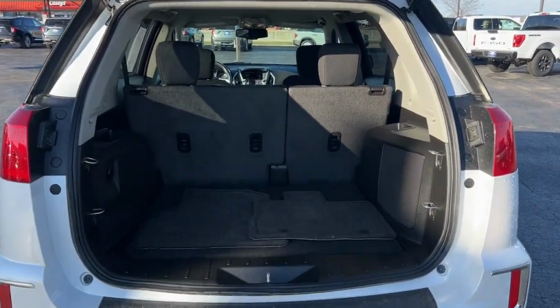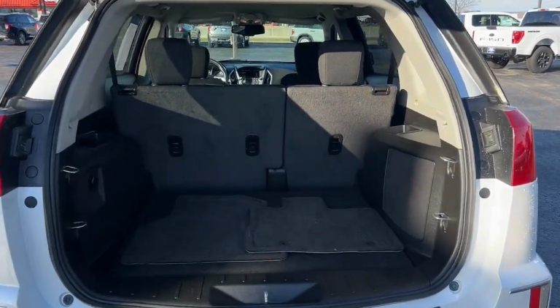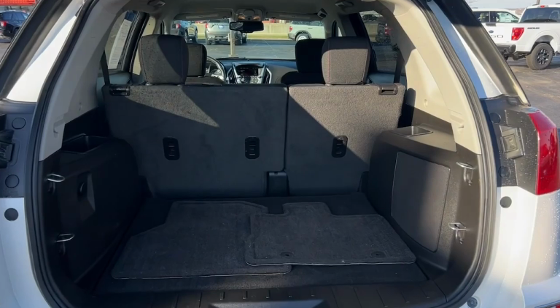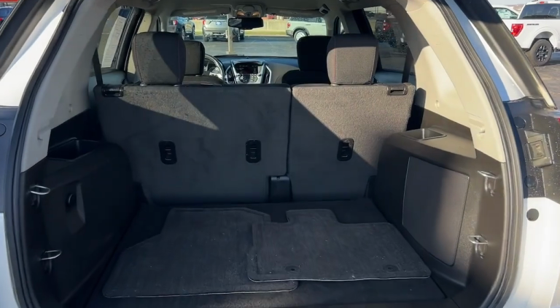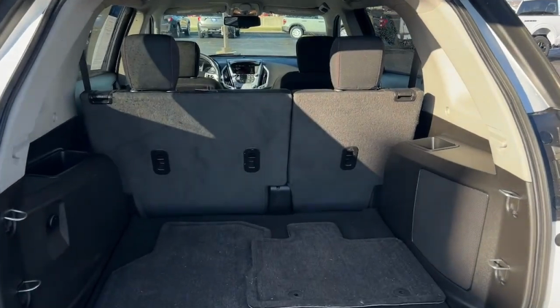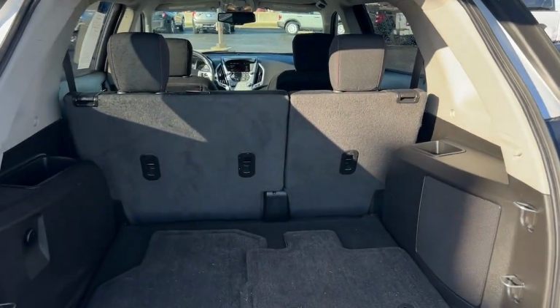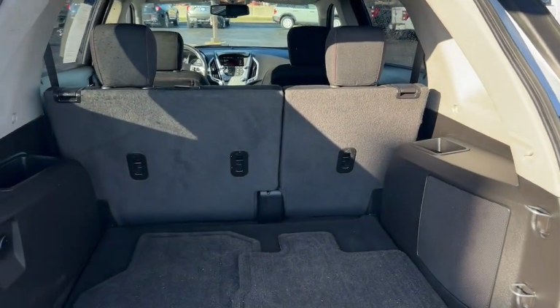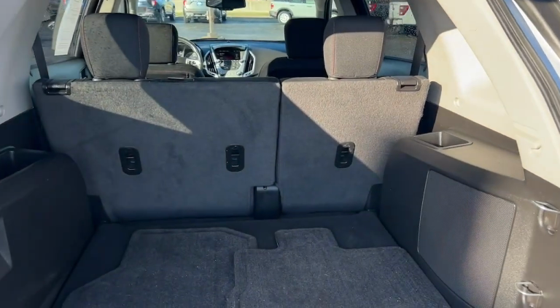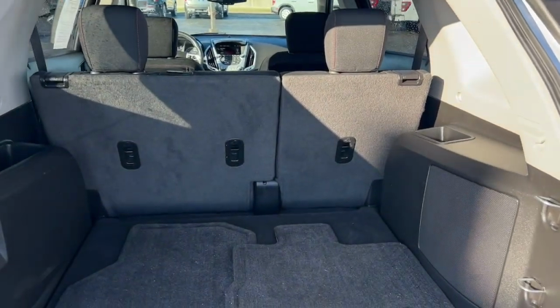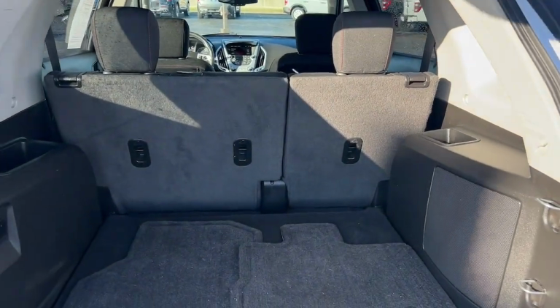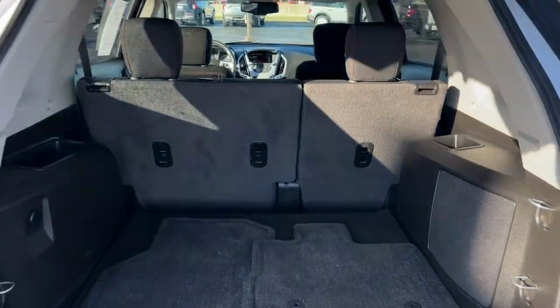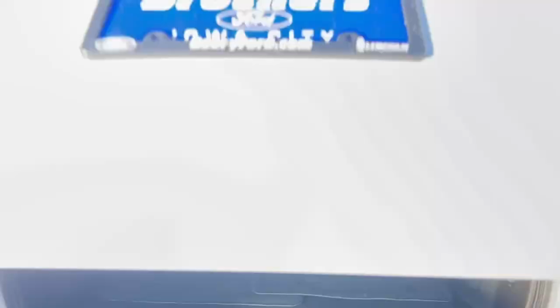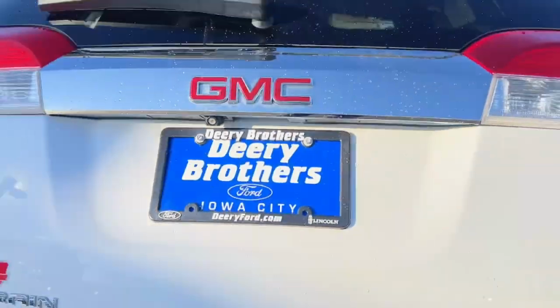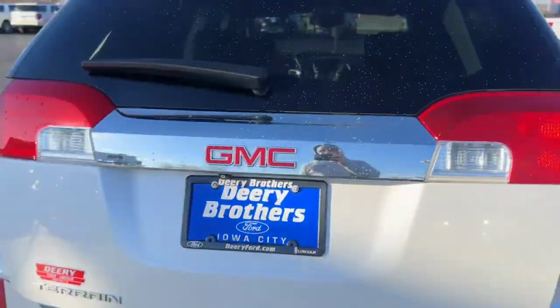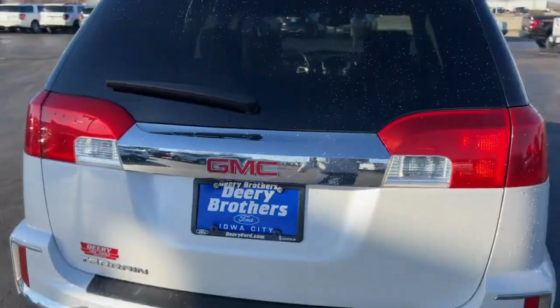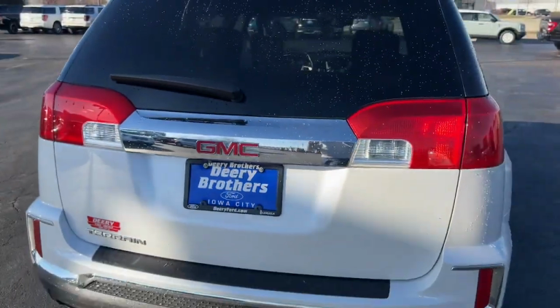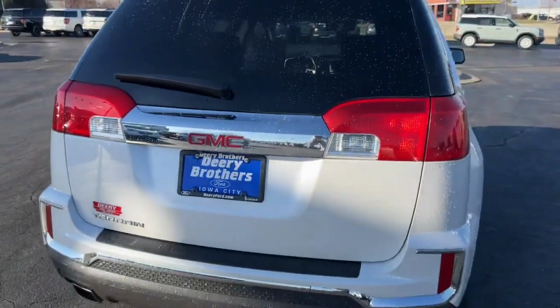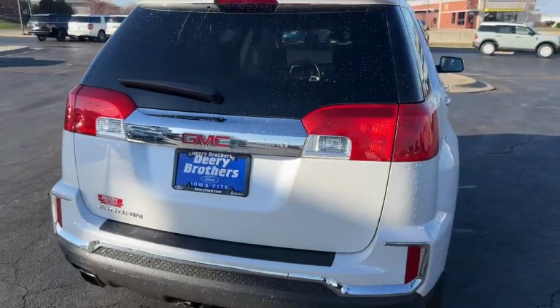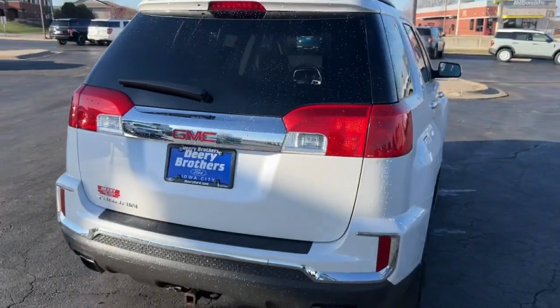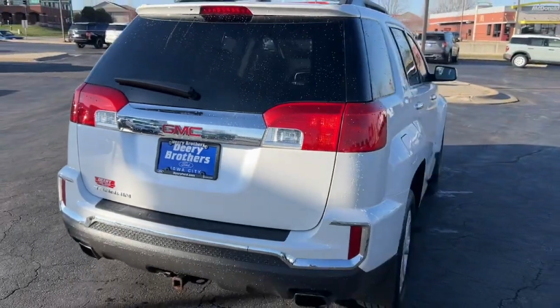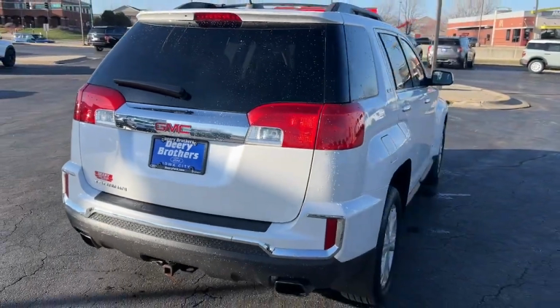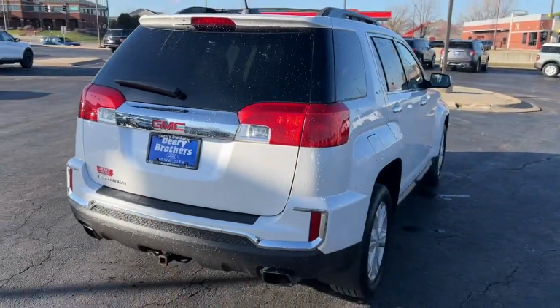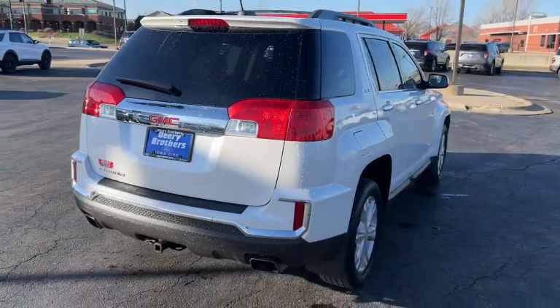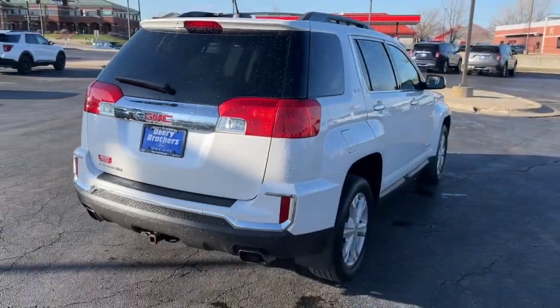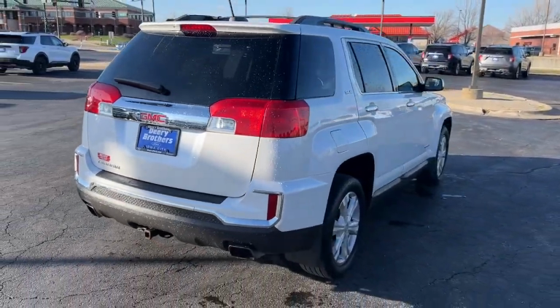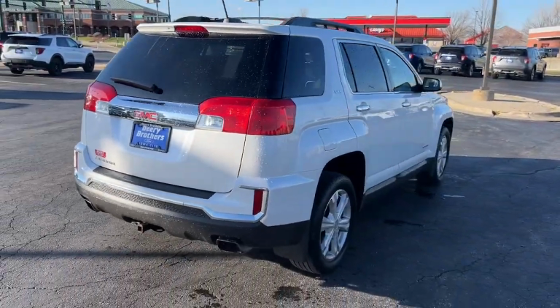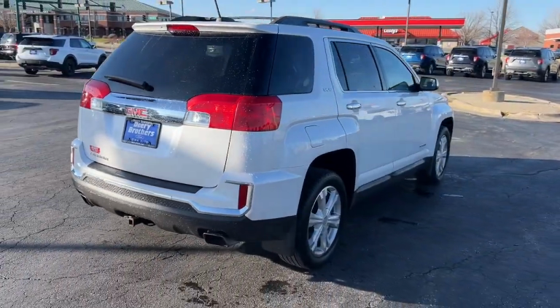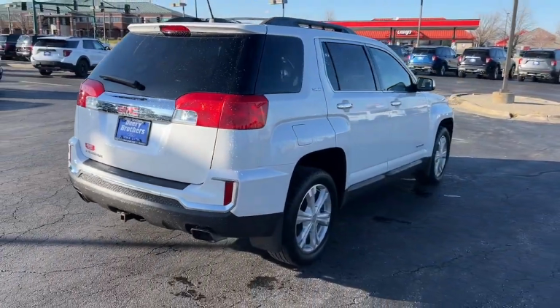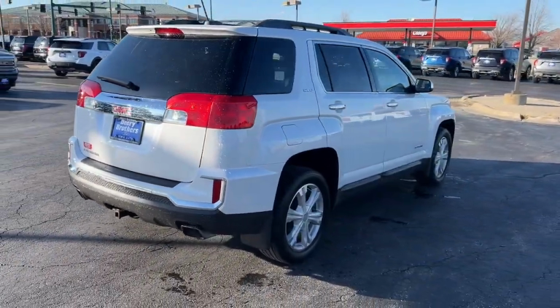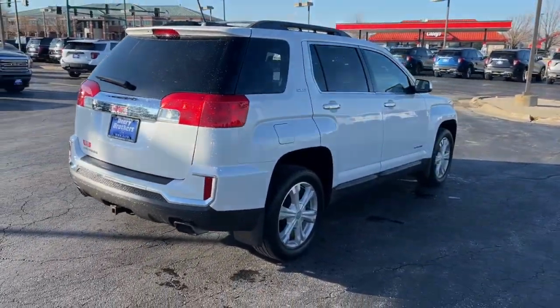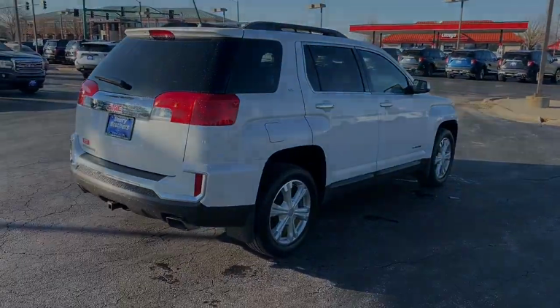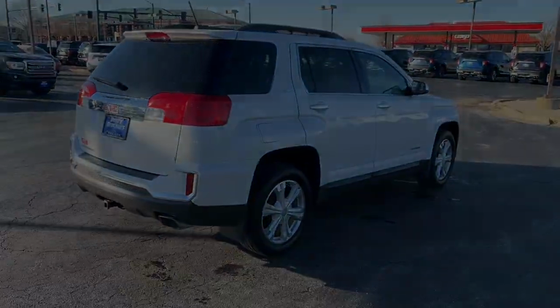Make the journey in comfort and style in this rugged looking Terrain. Come in for a test drive.